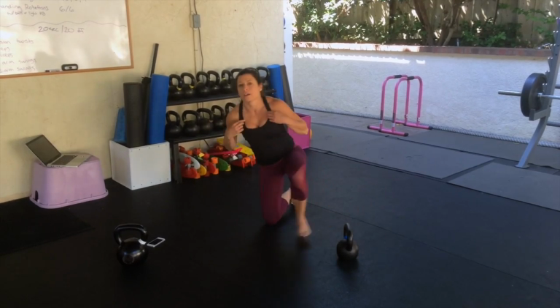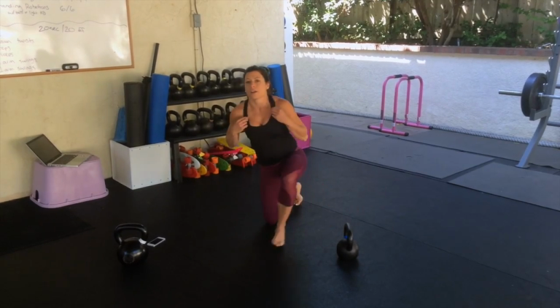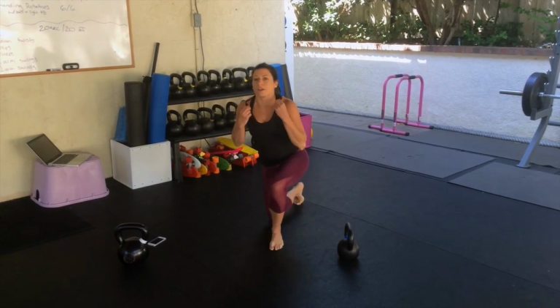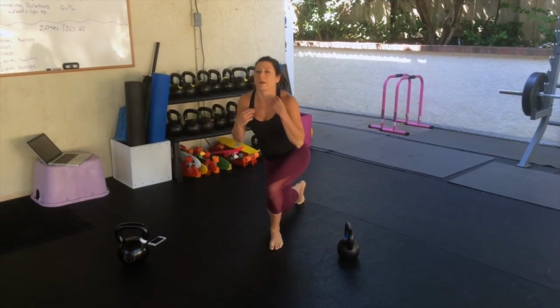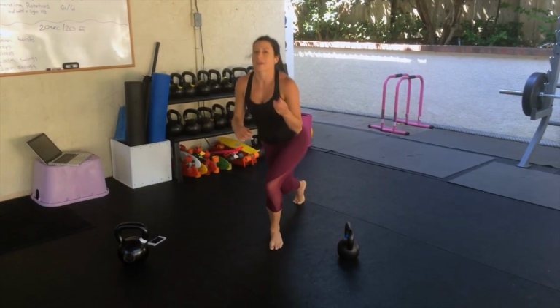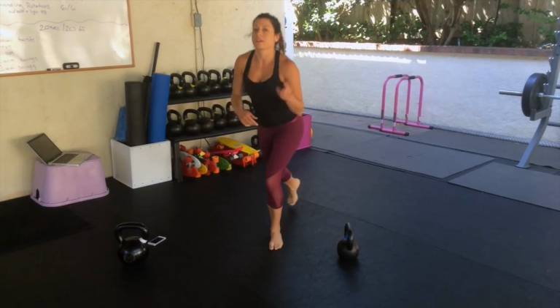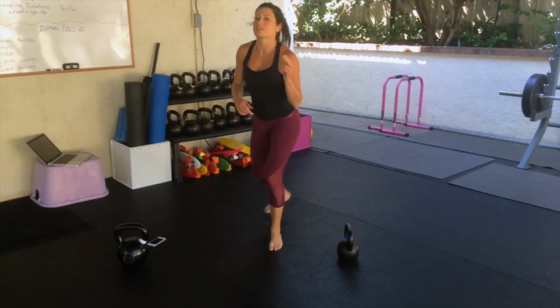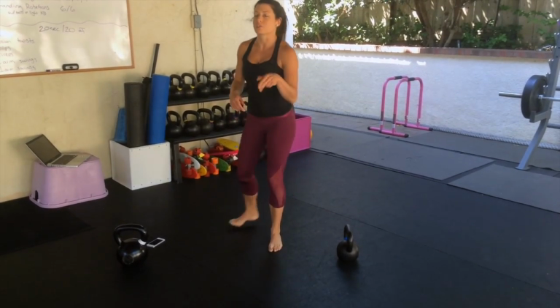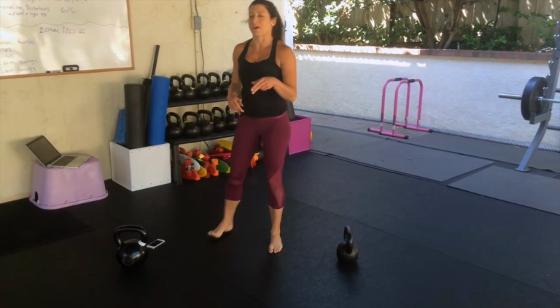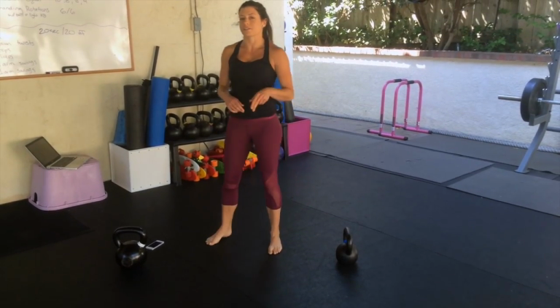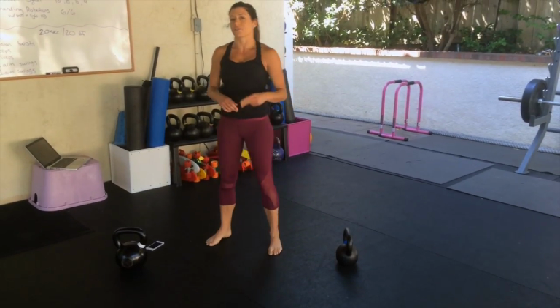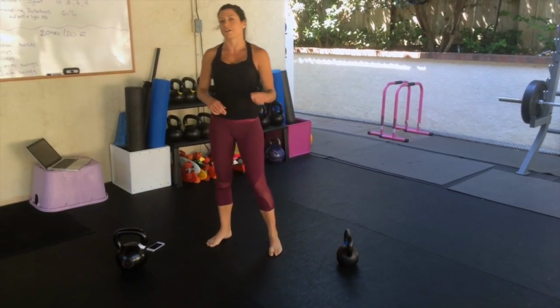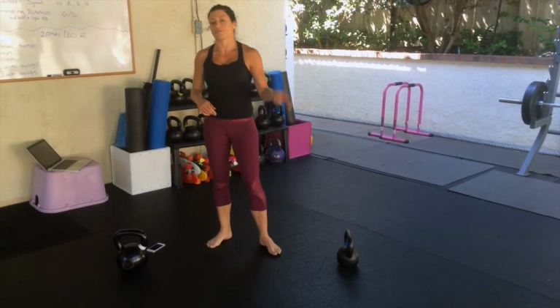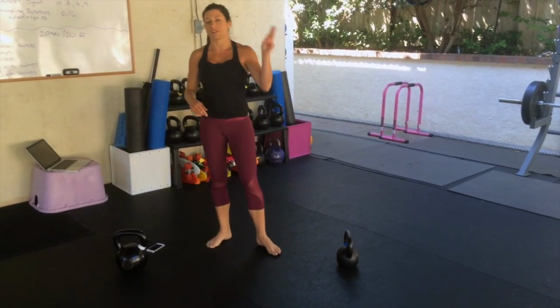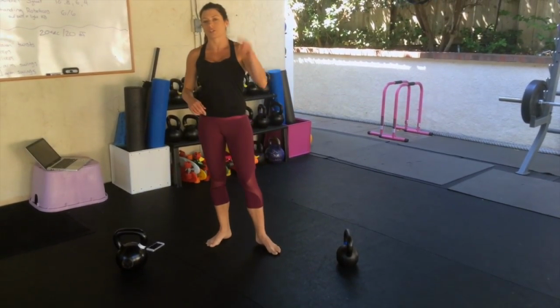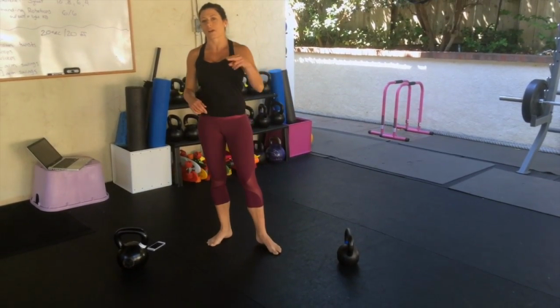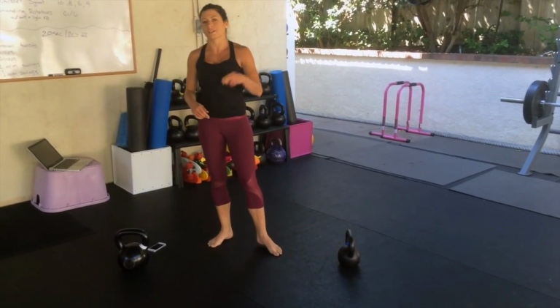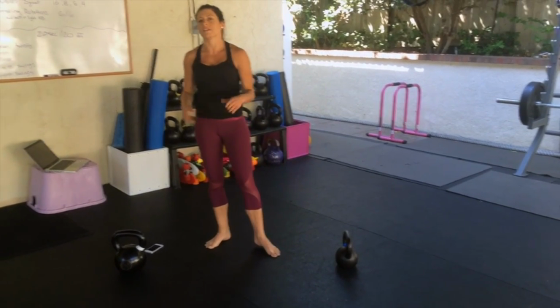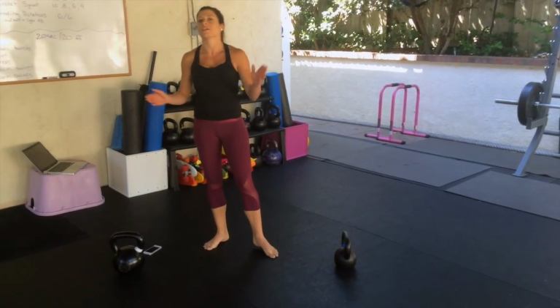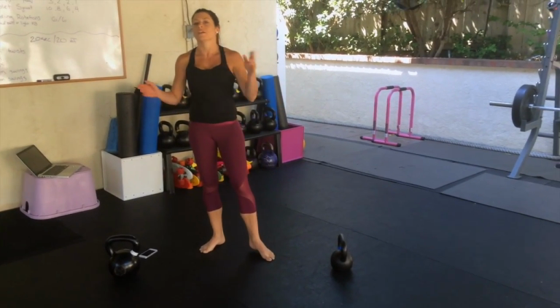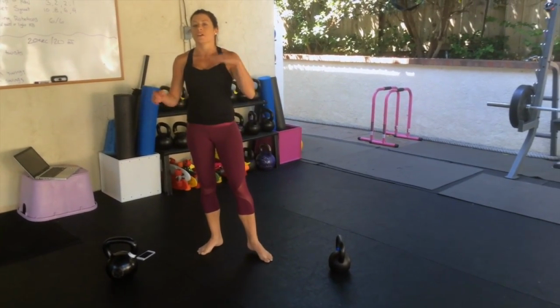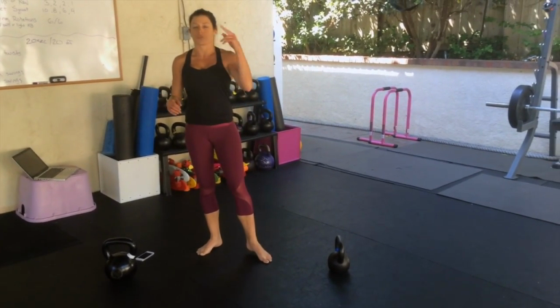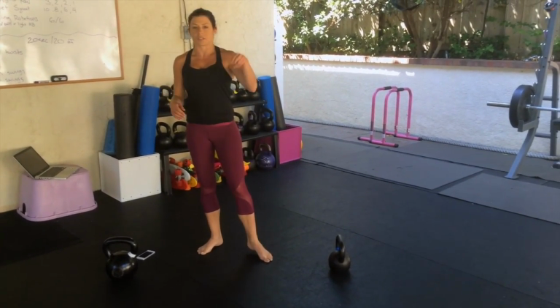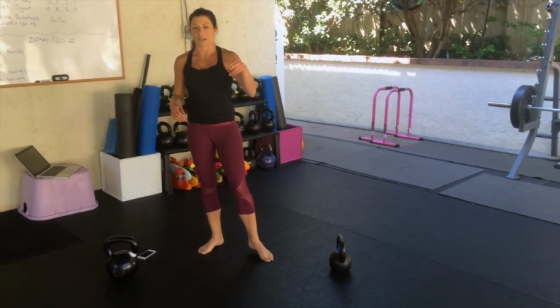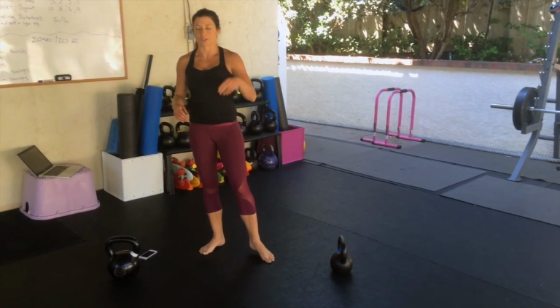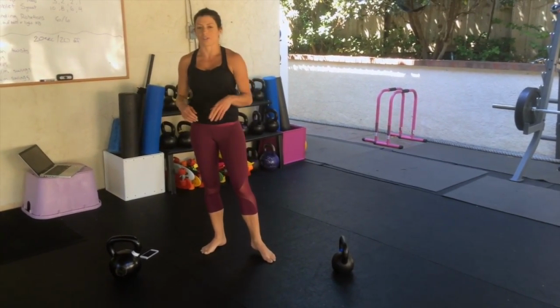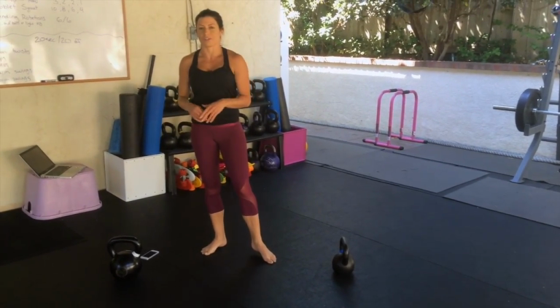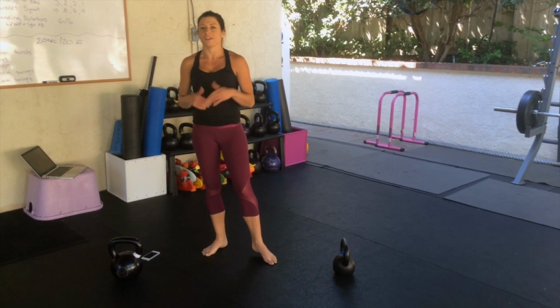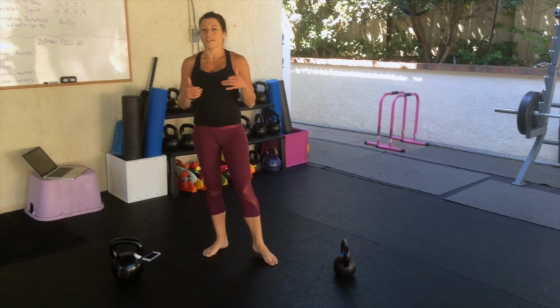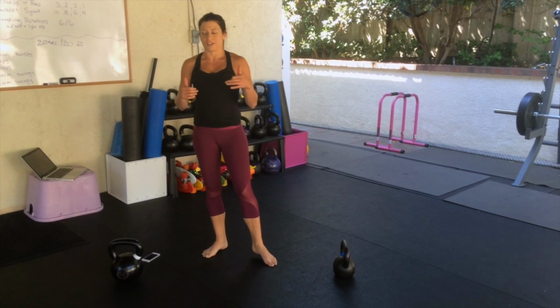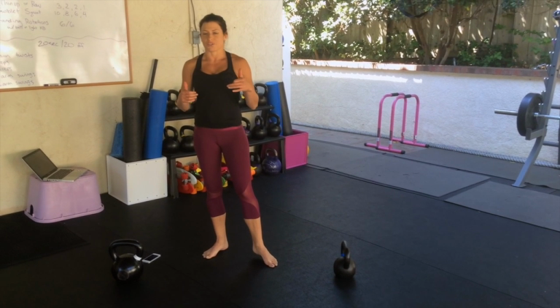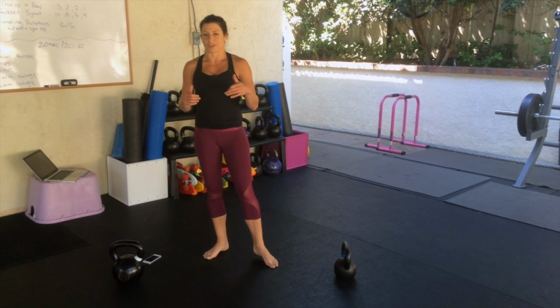And back to squat. Go ahead and repeat this twice — three times total. Enjoy.